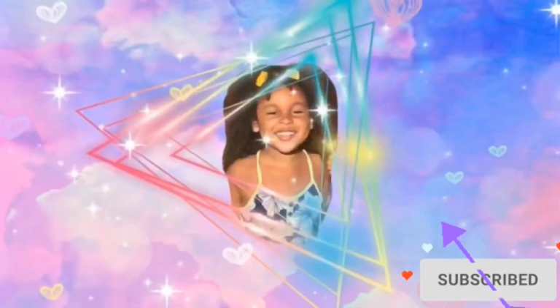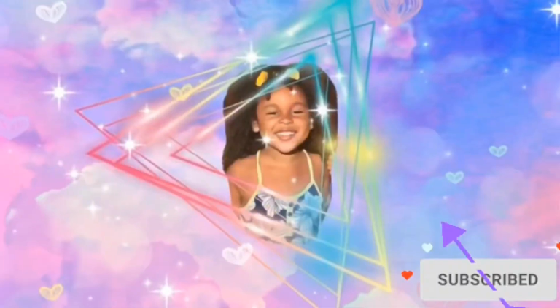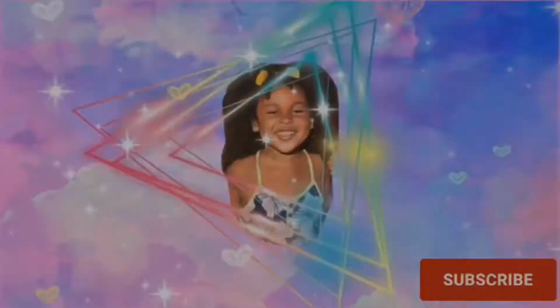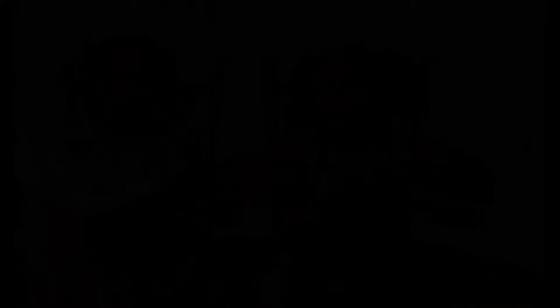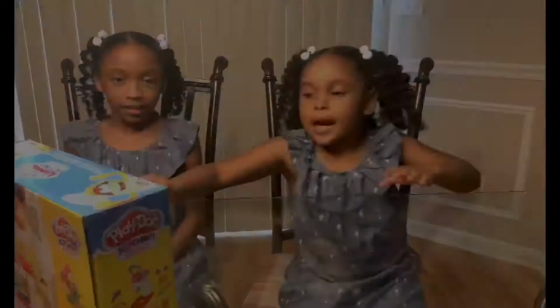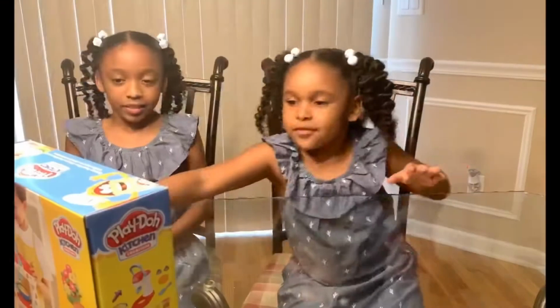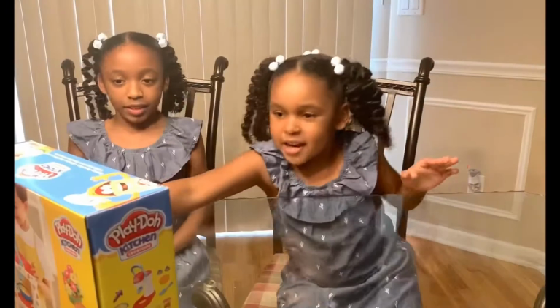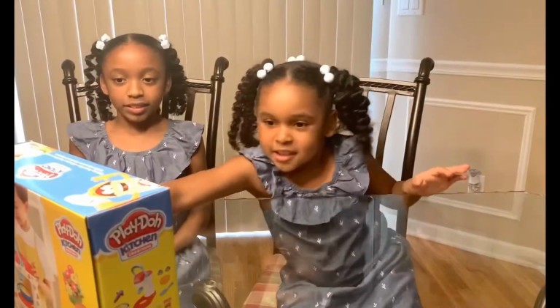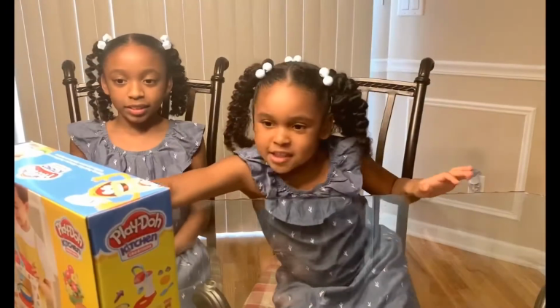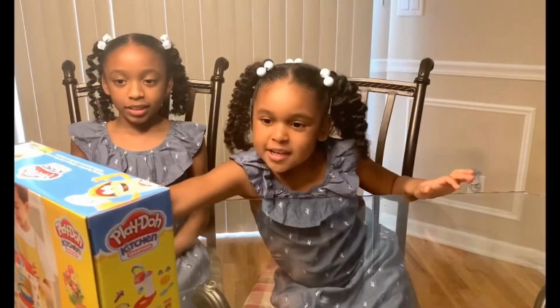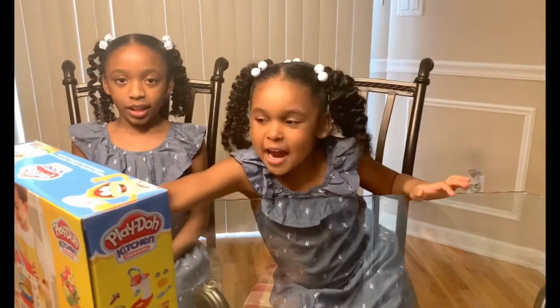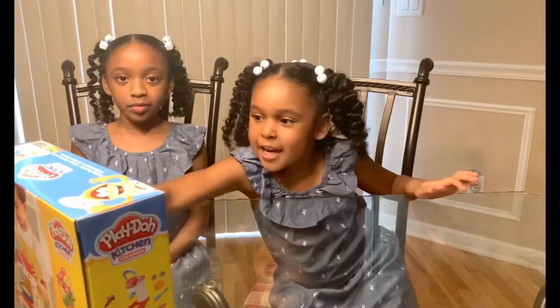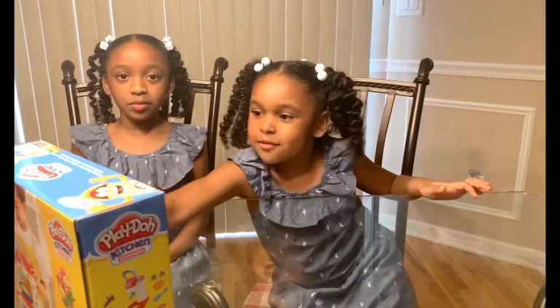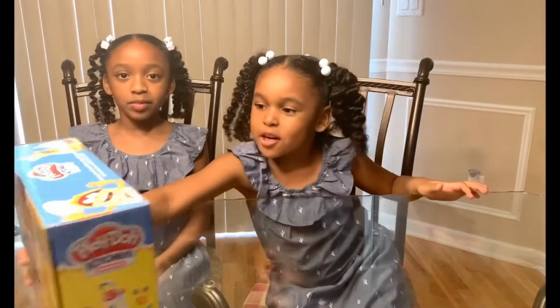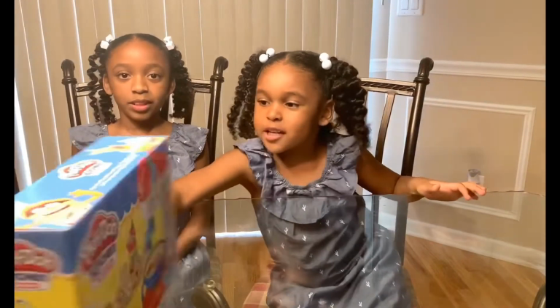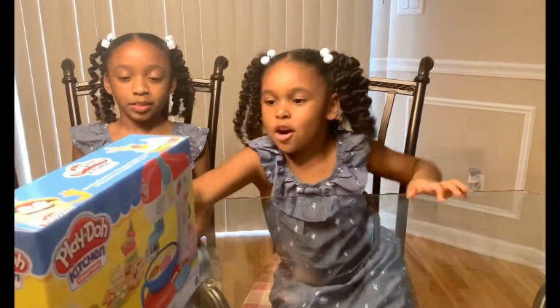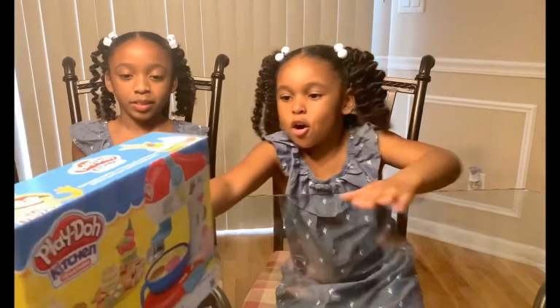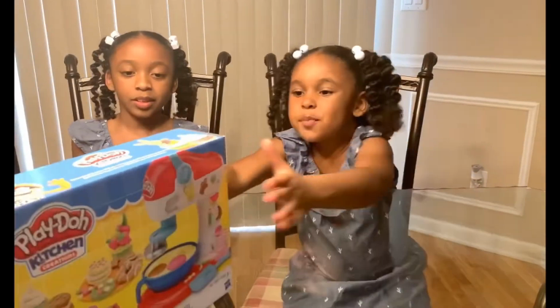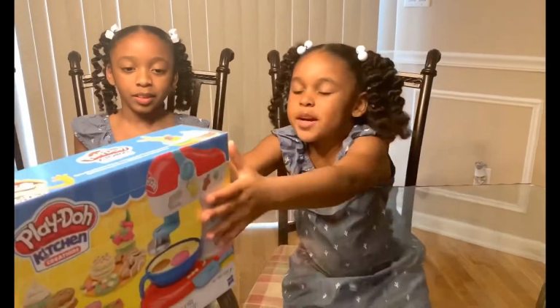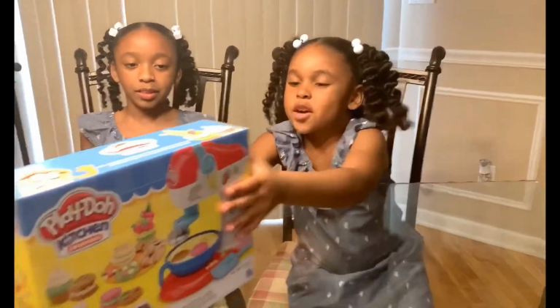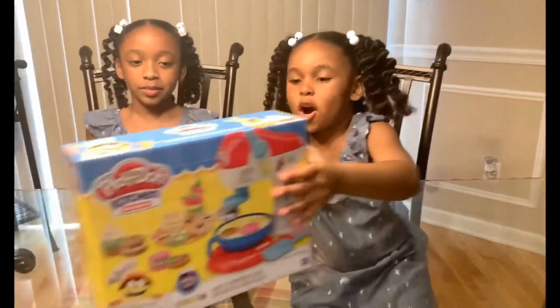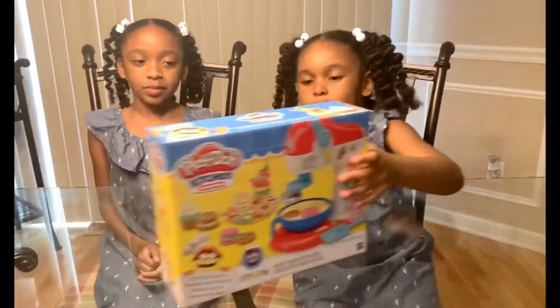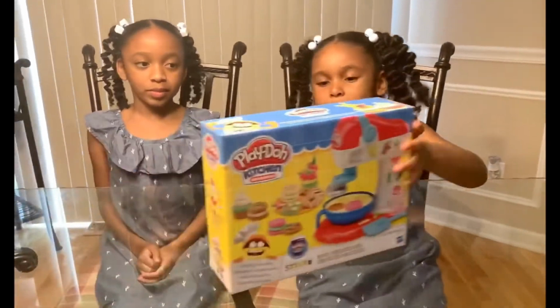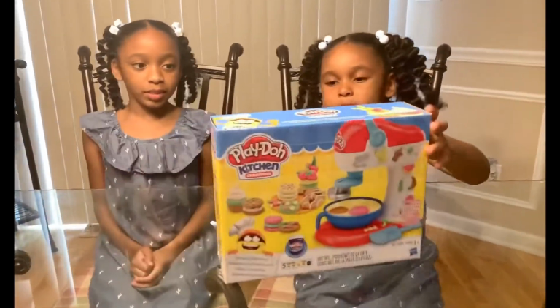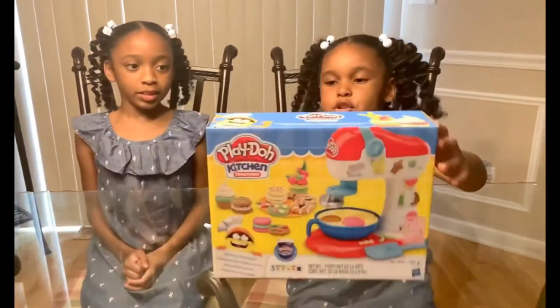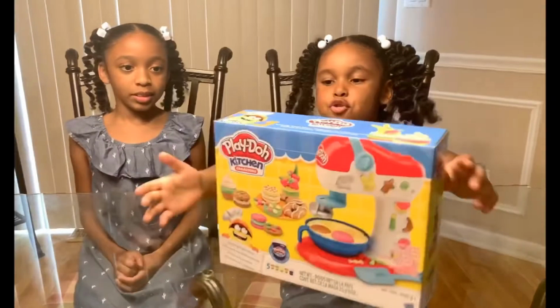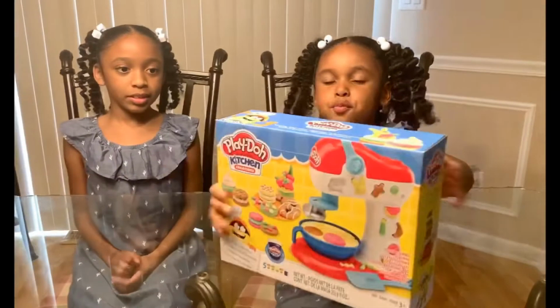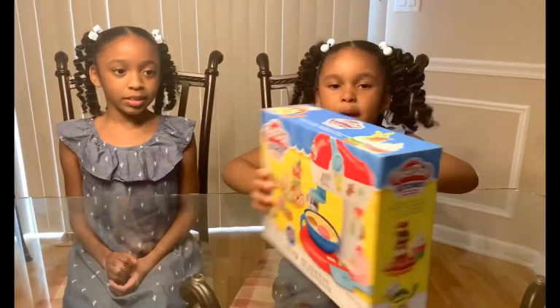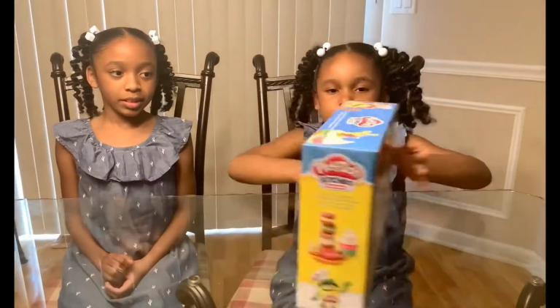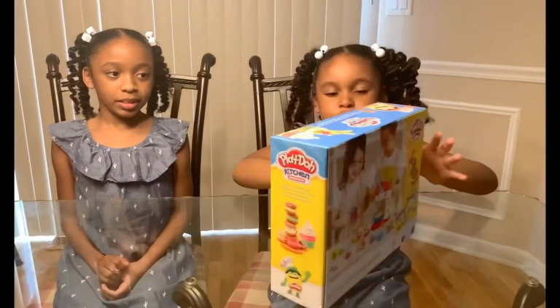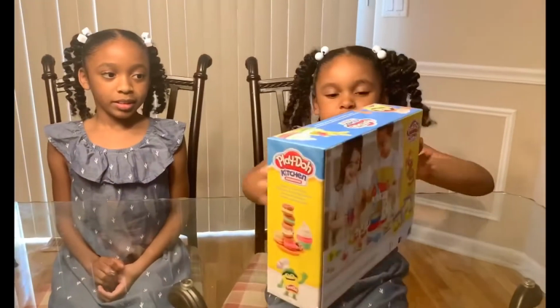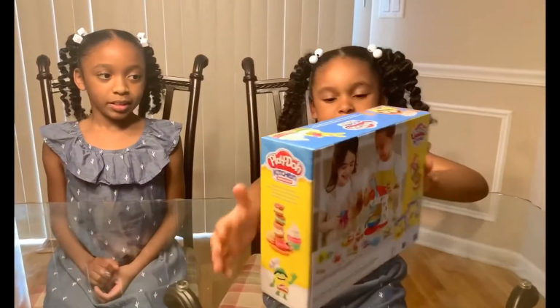Hi friends, today we're going to open my new Play-Doh set.